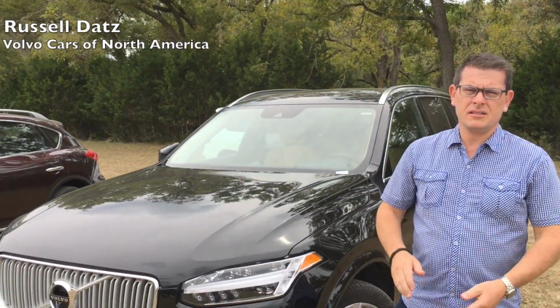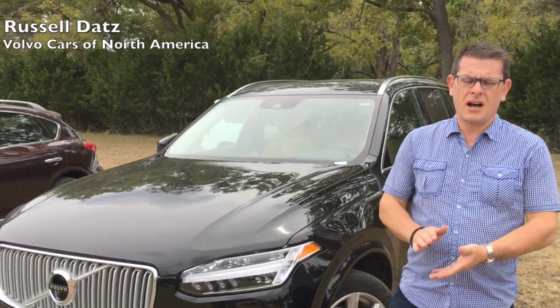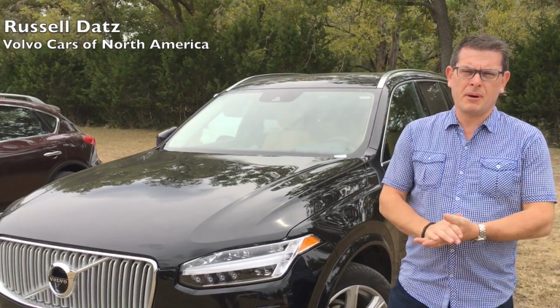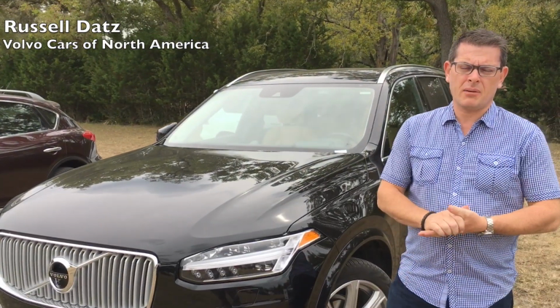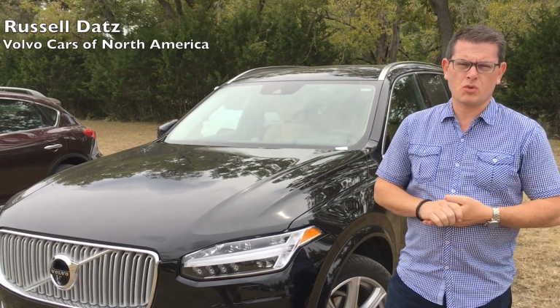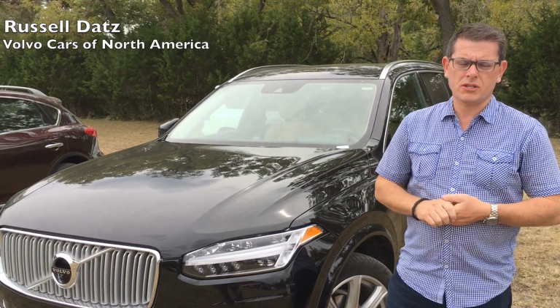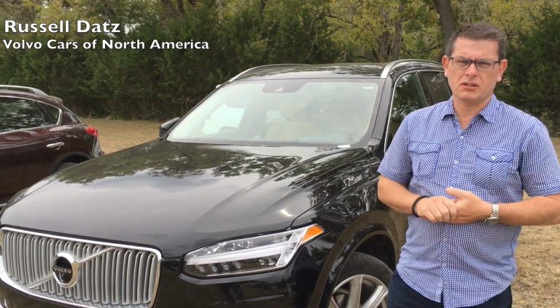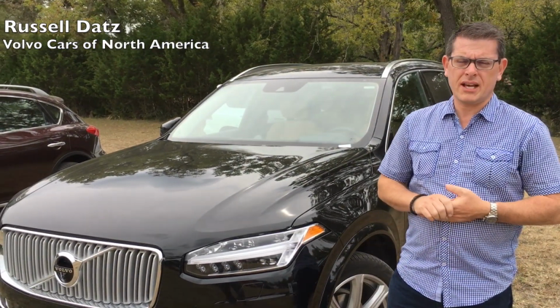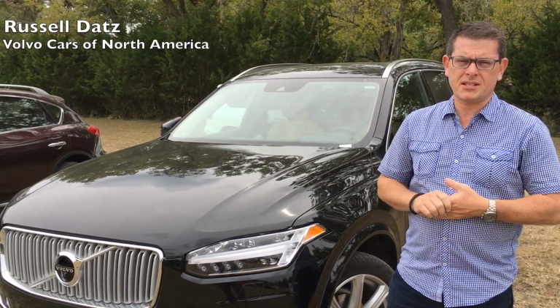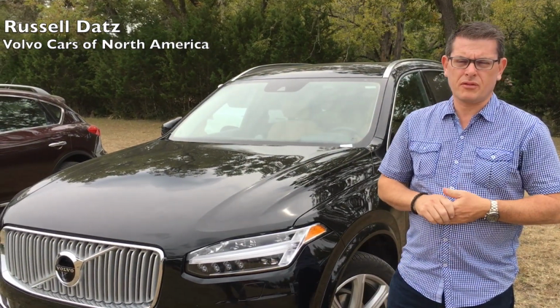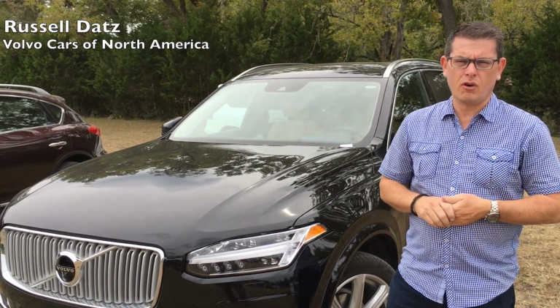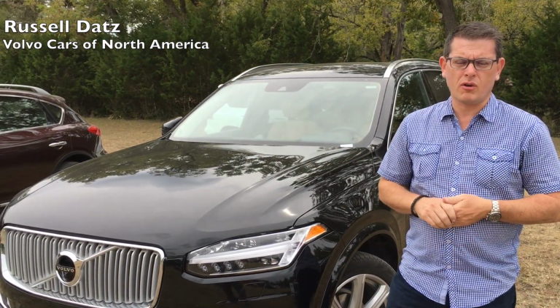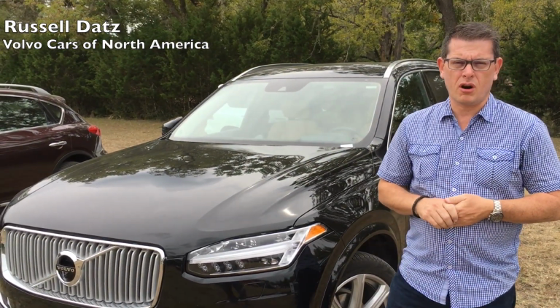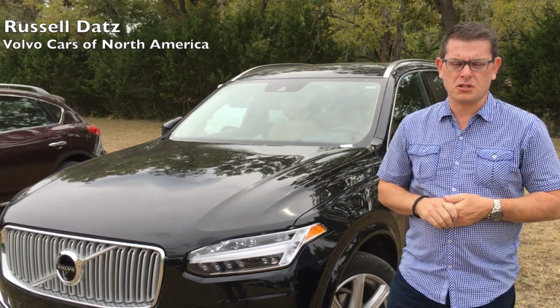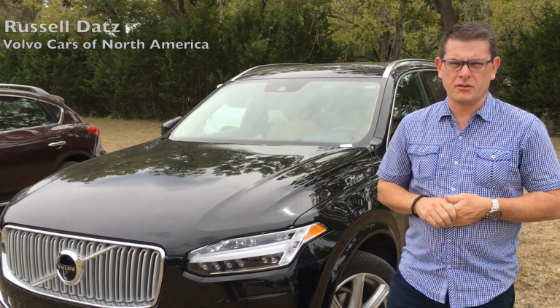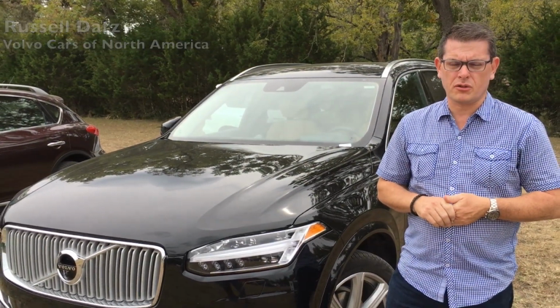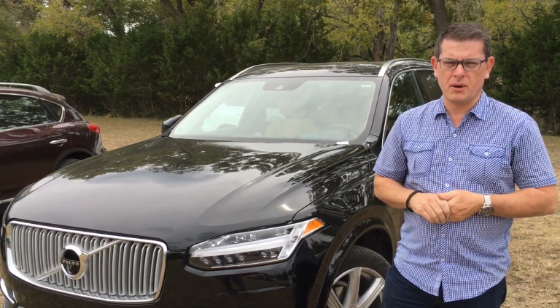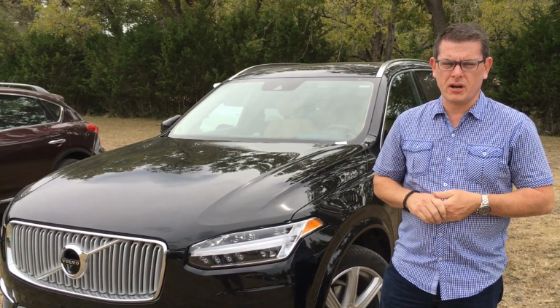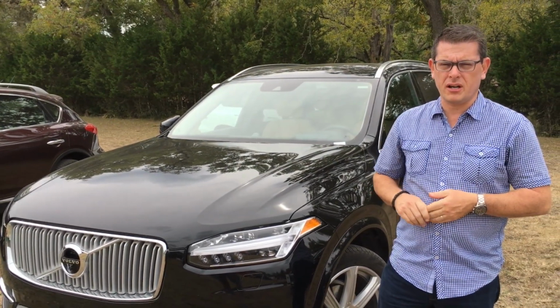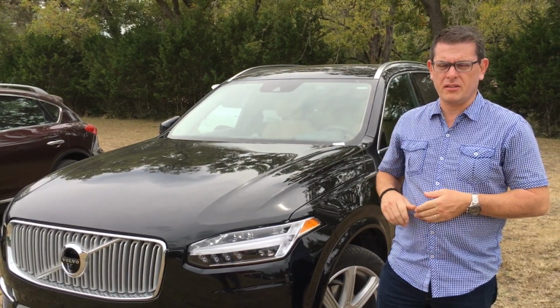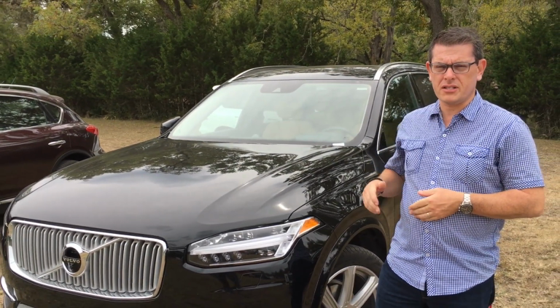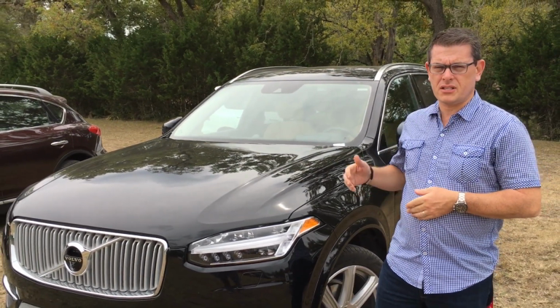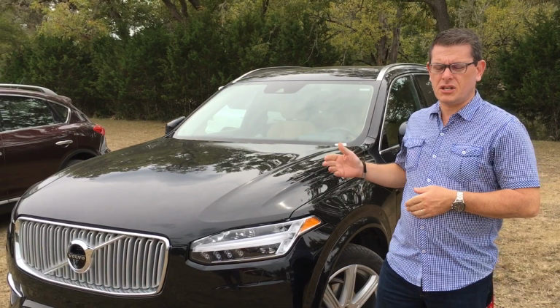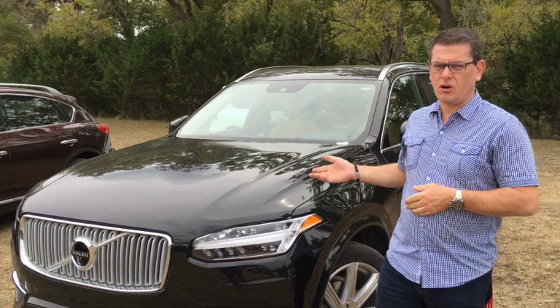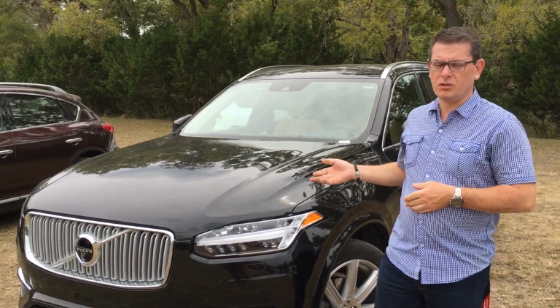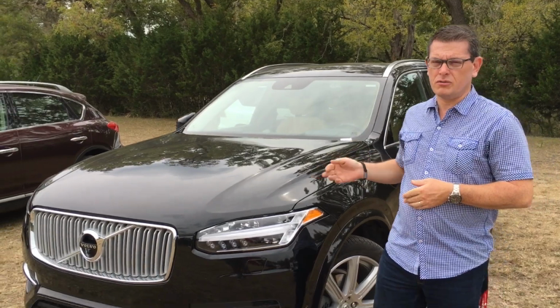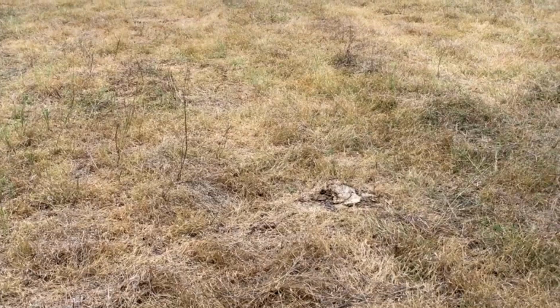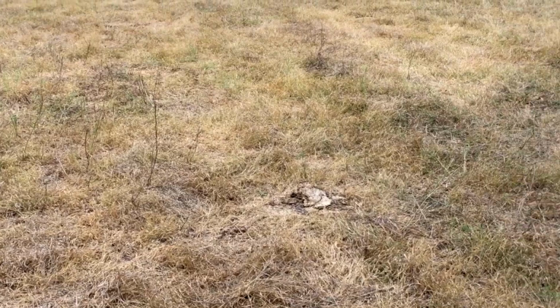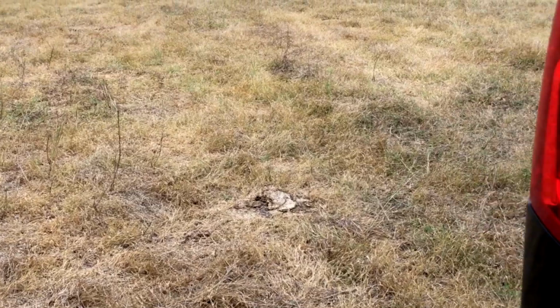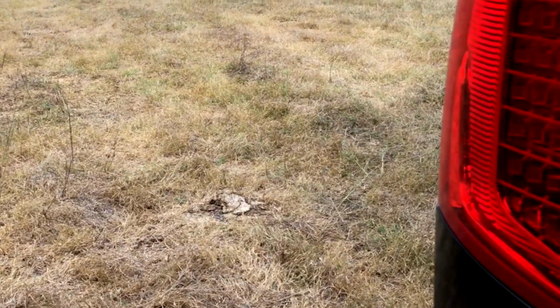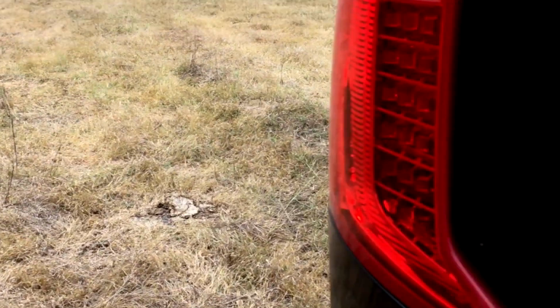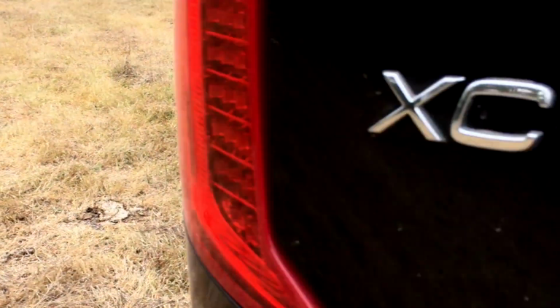Hi, my name is Russell Datz. I'm with Volvo Cars of North America, and this is the all-new Volvo XC90.